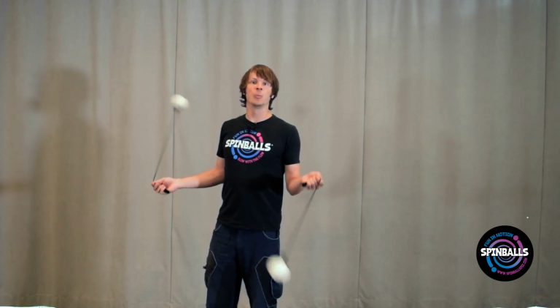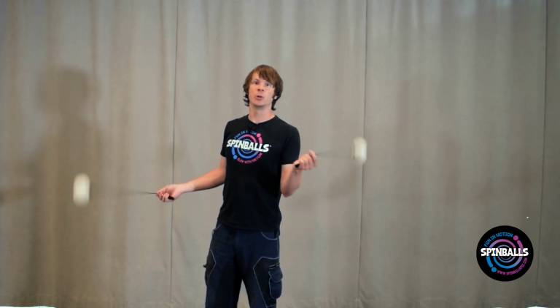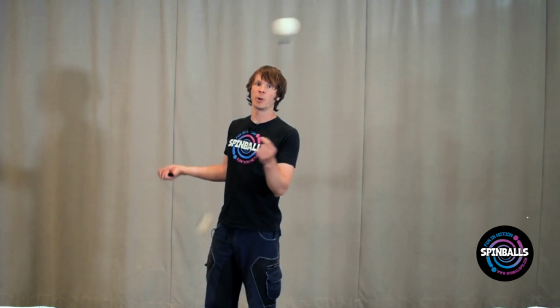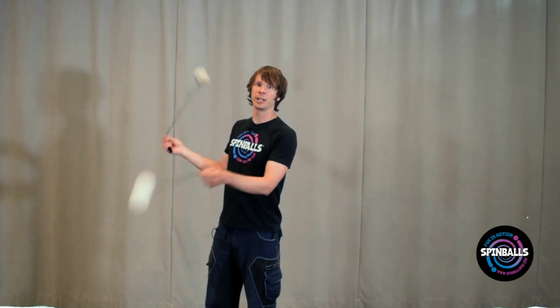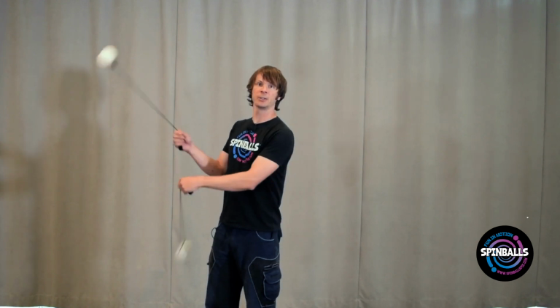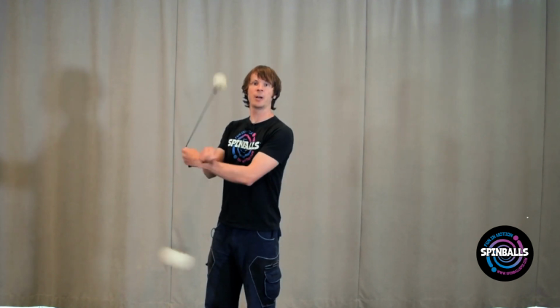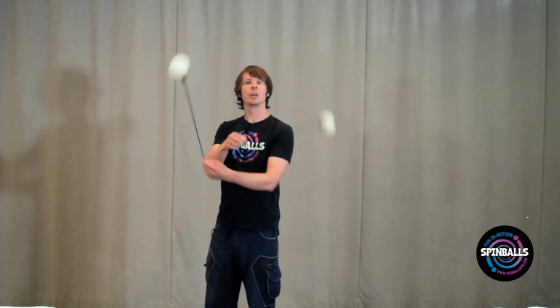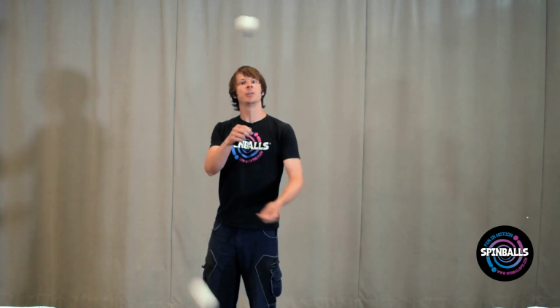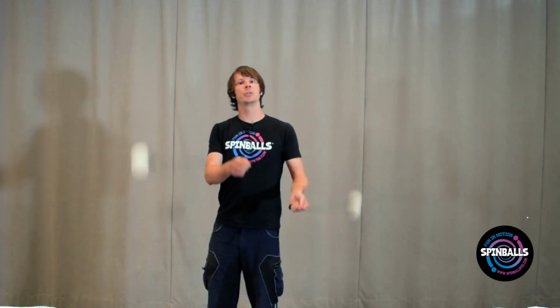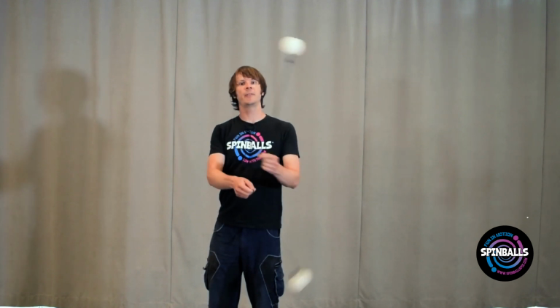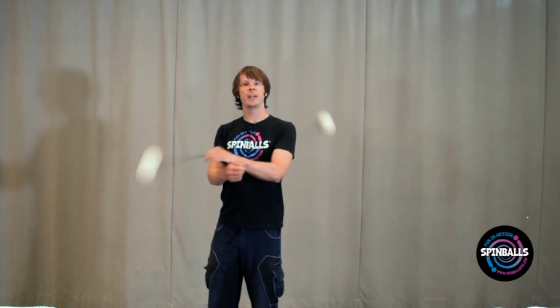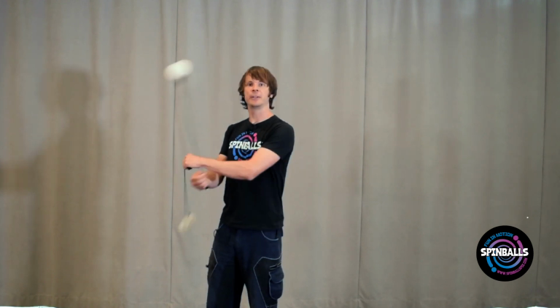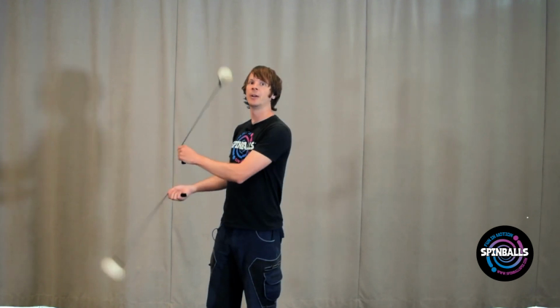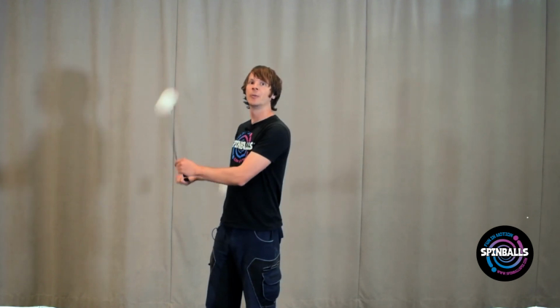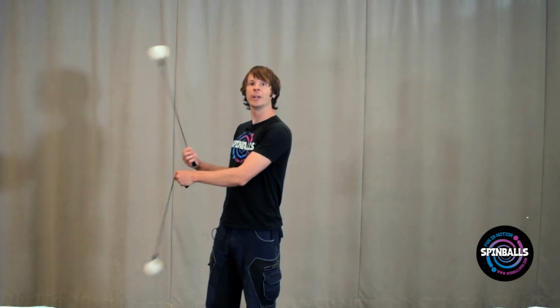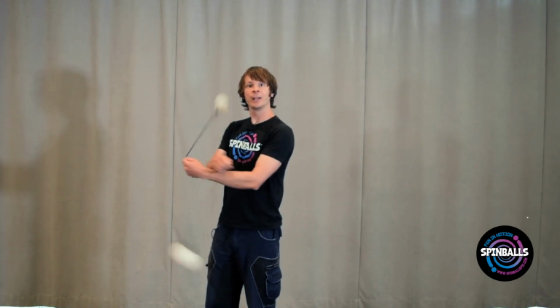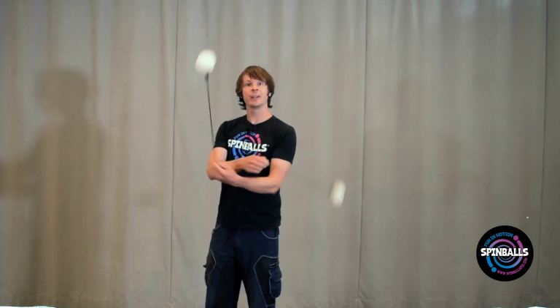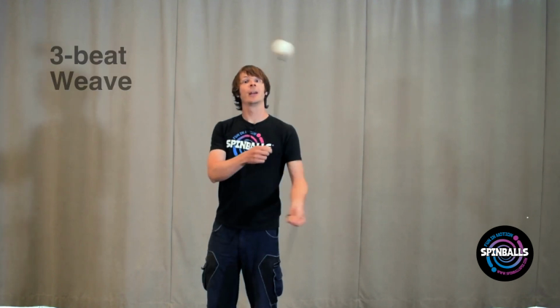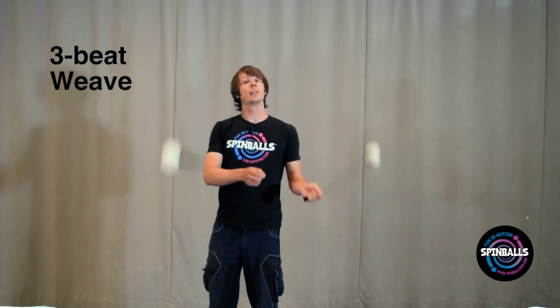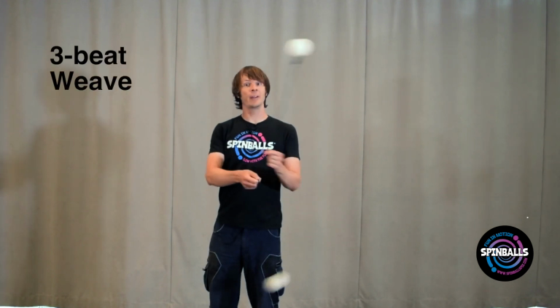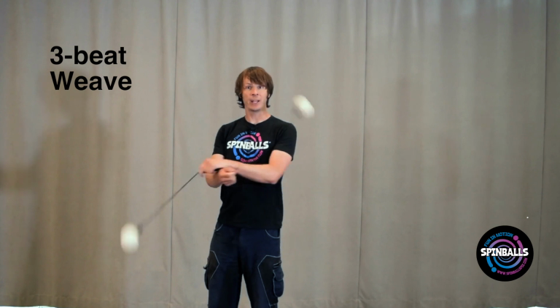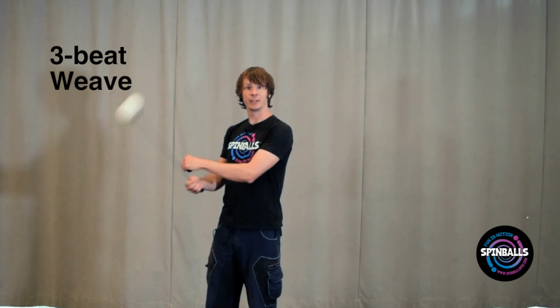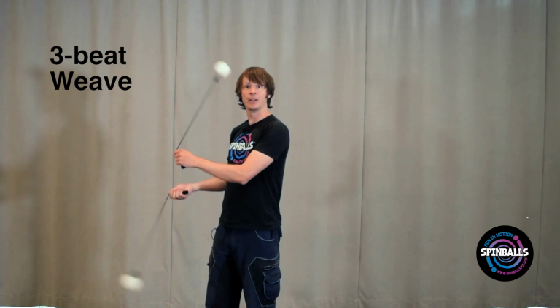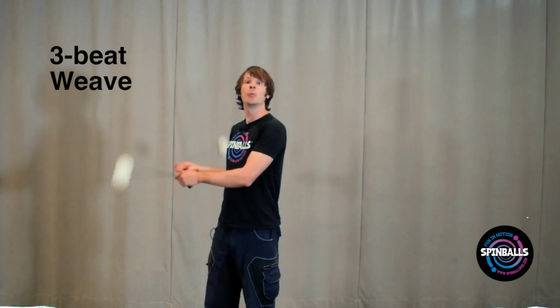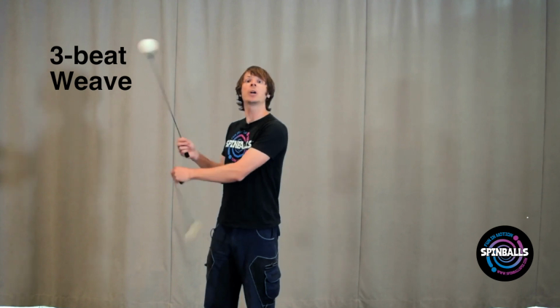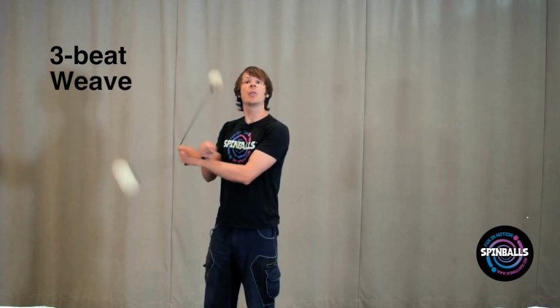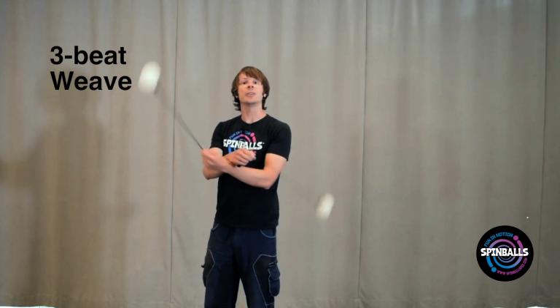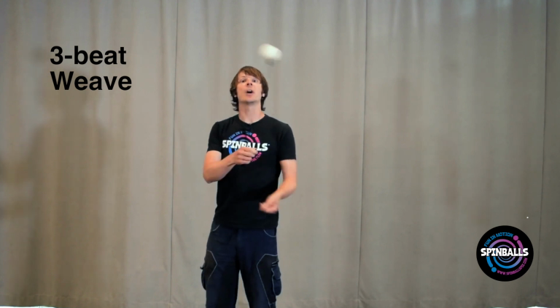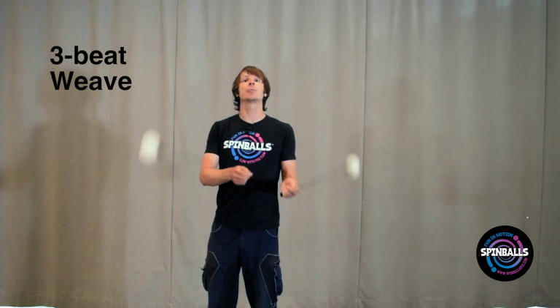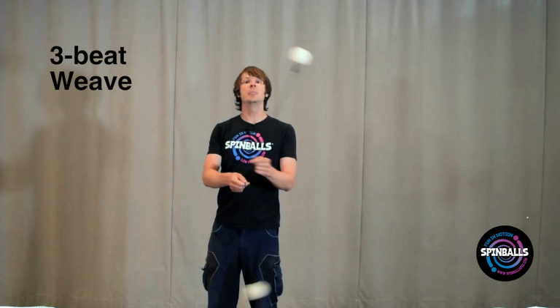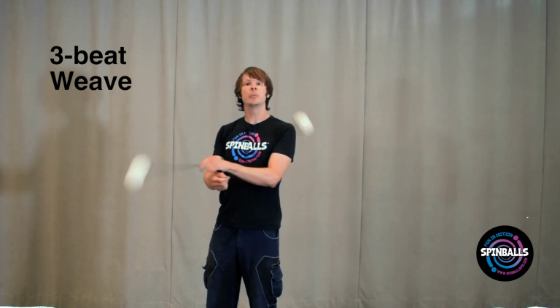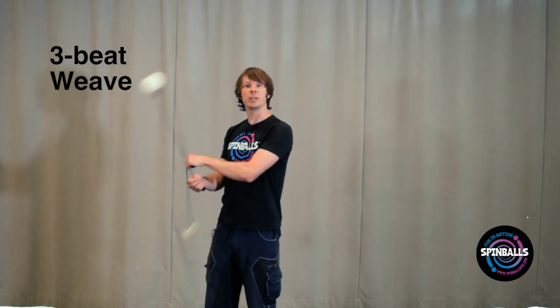Put your right hand on top, then your left hand. Right hand, left hand — we call this a 3-beat weave.